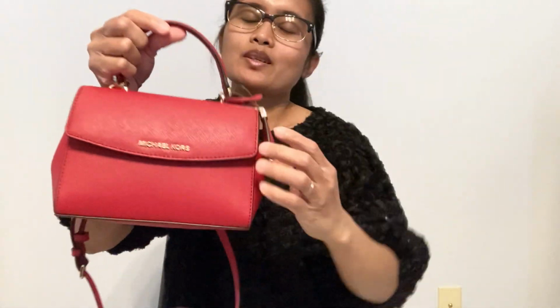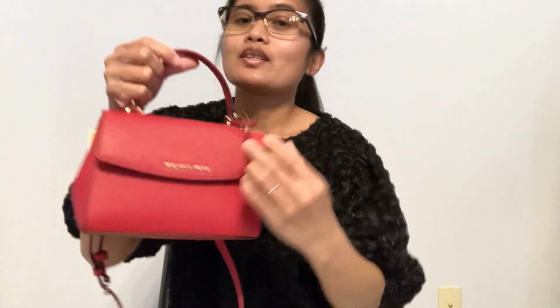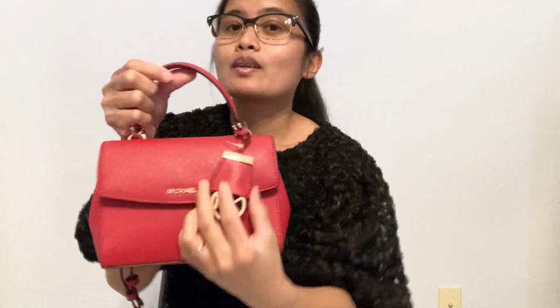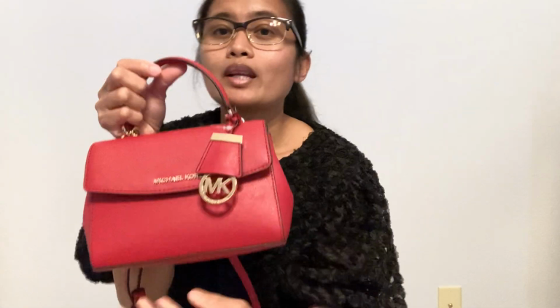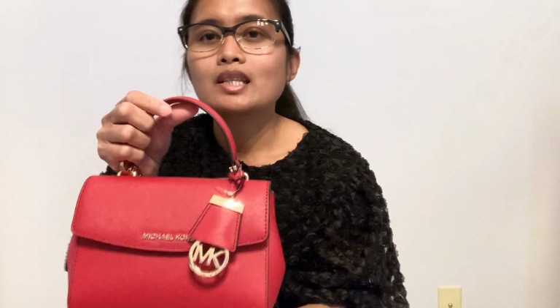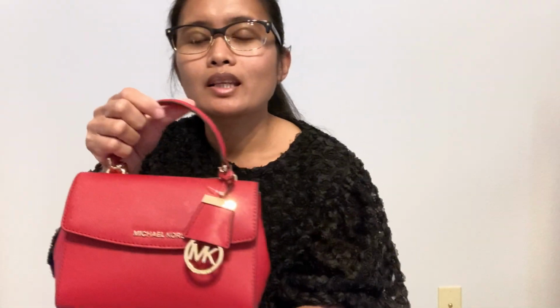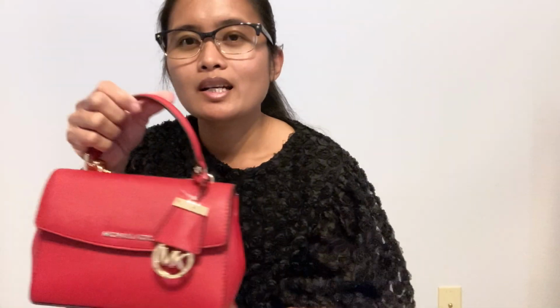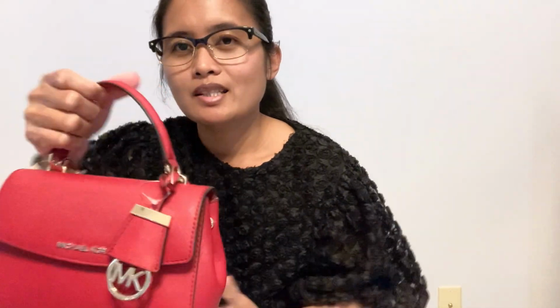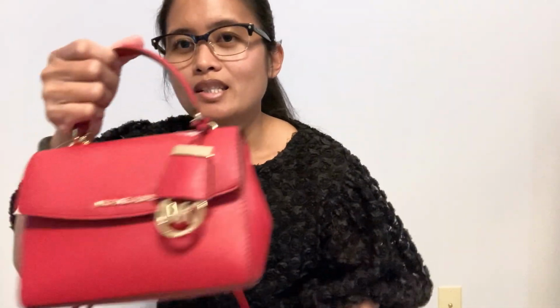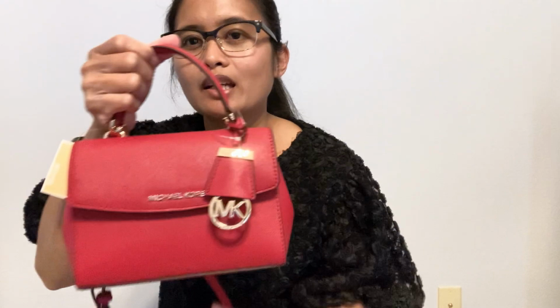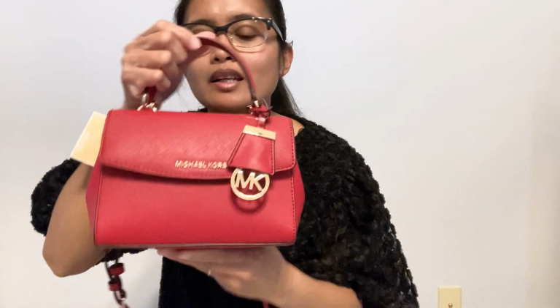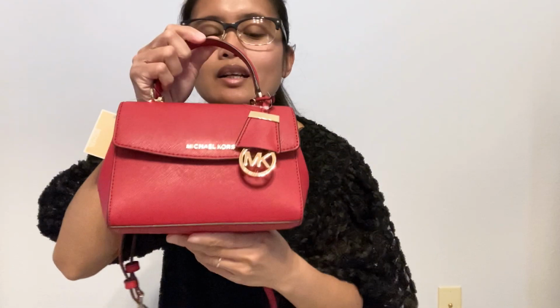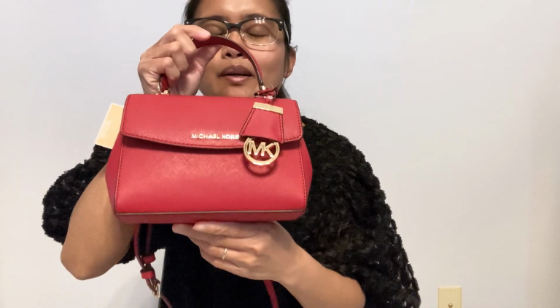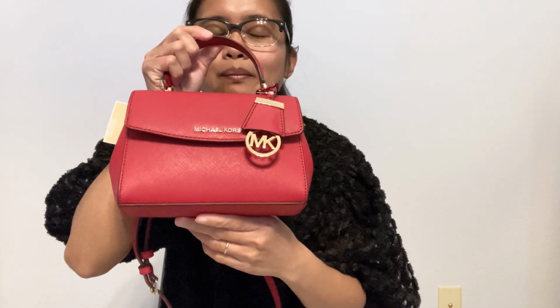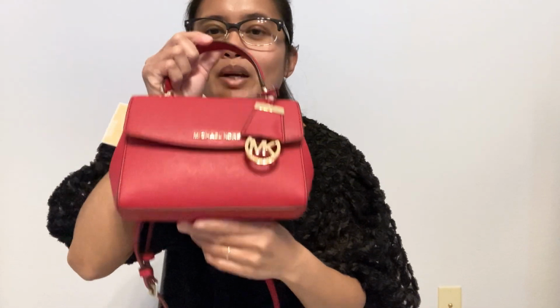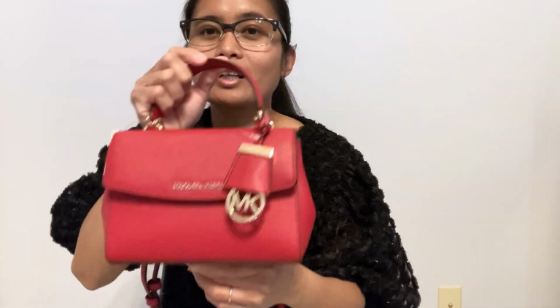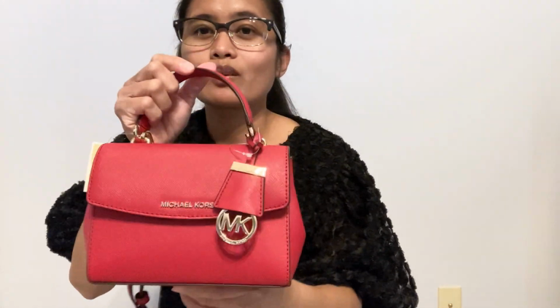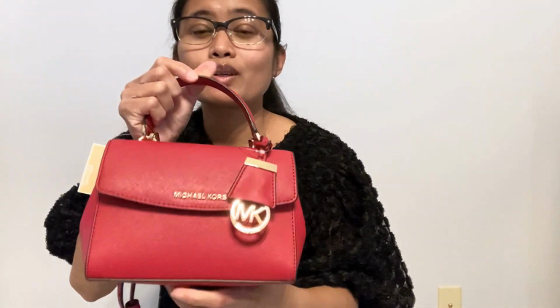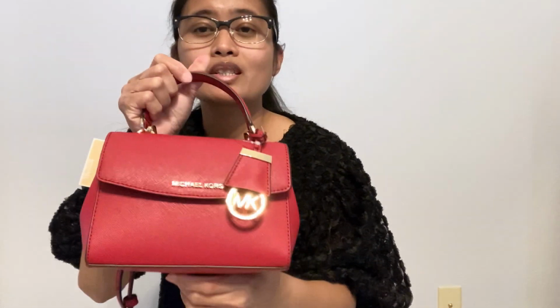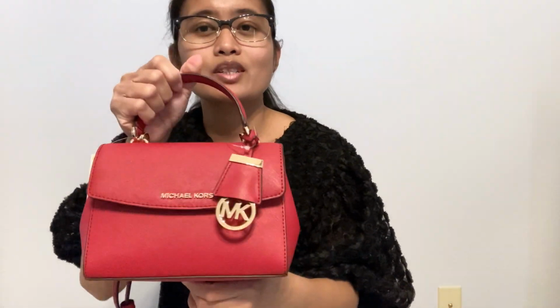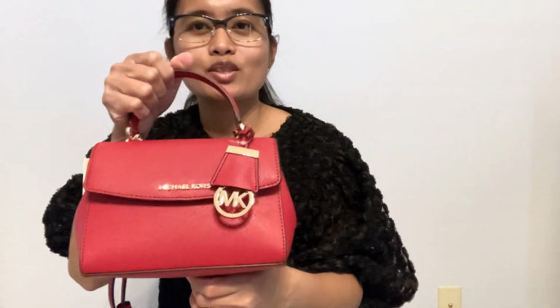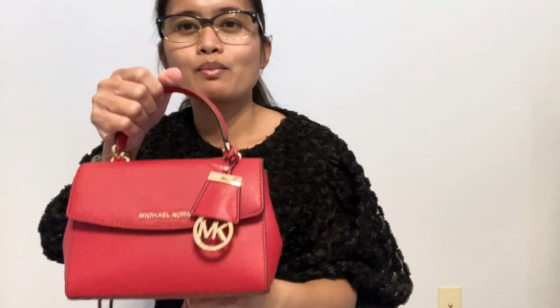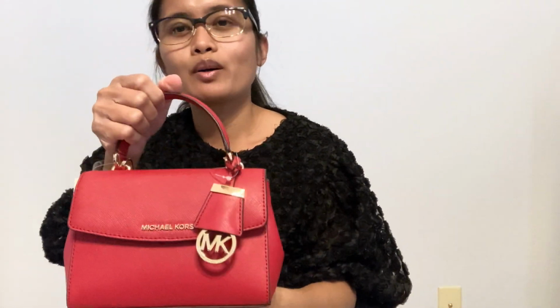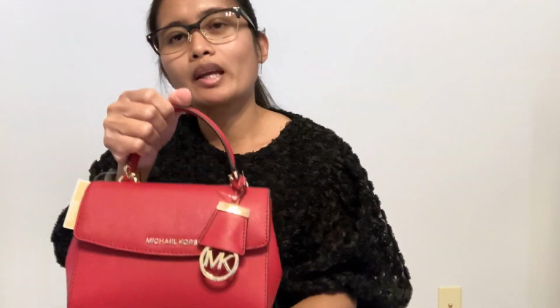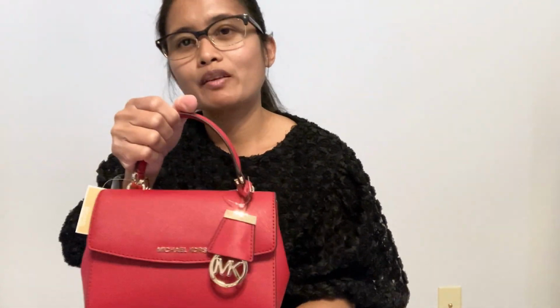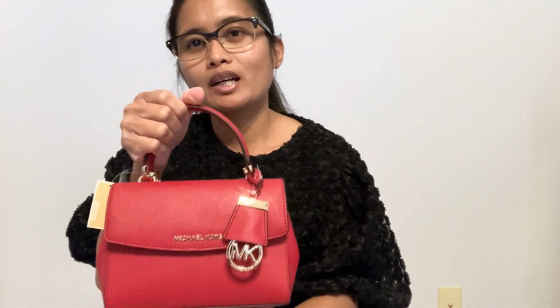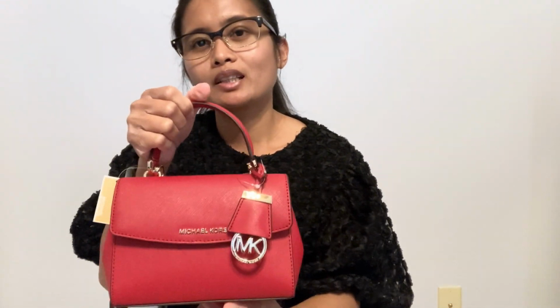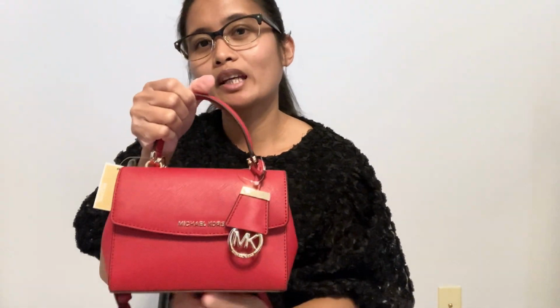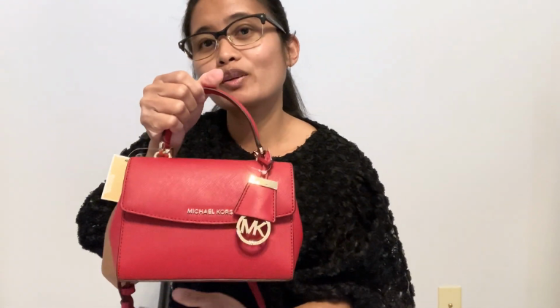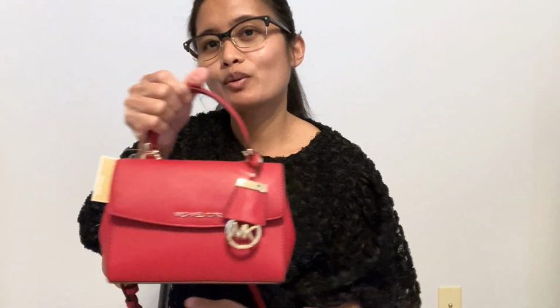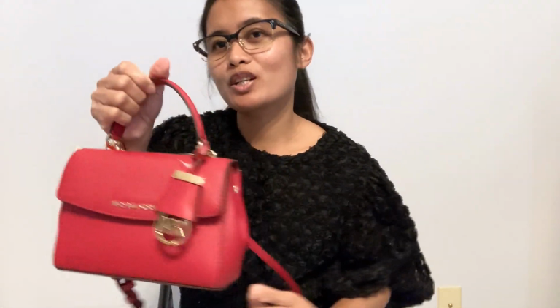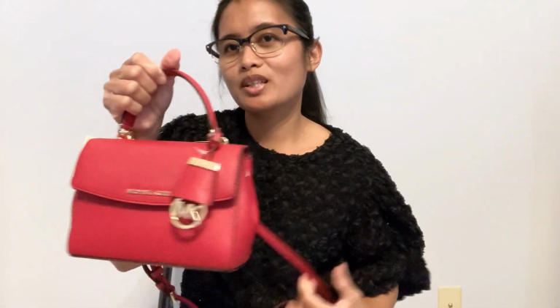So that's it guys! This is again the Michael Kors extra small Ava. Thank you for watching.